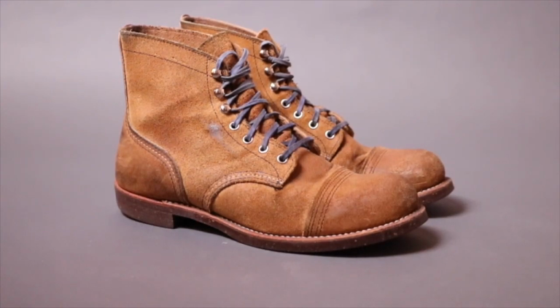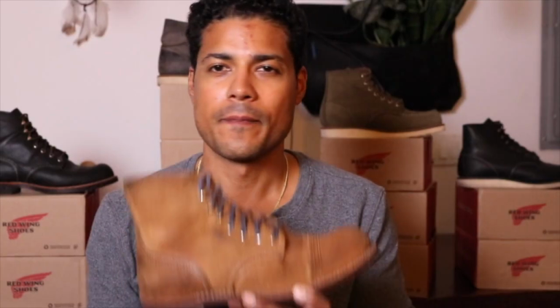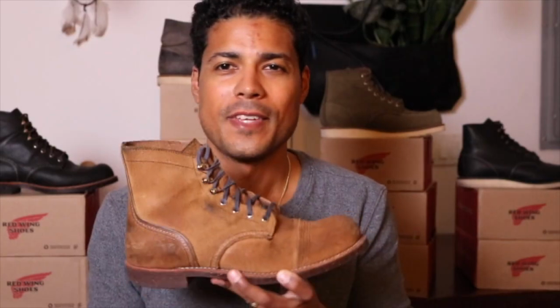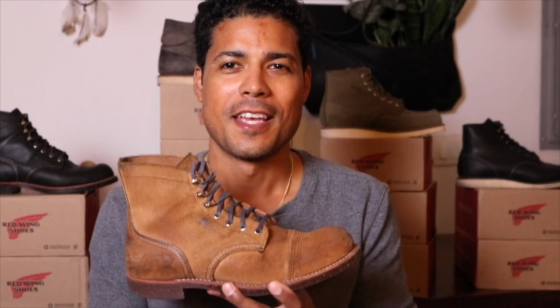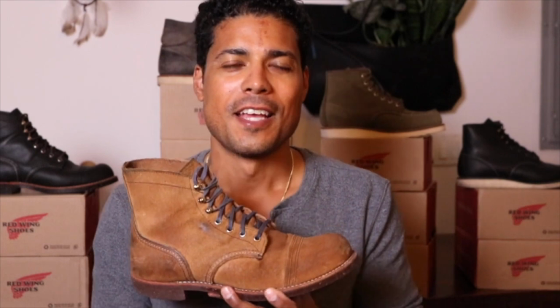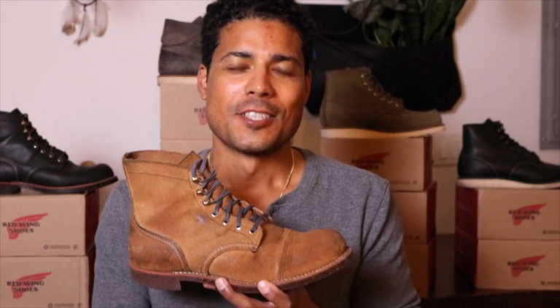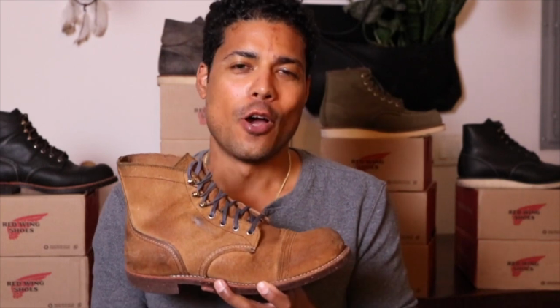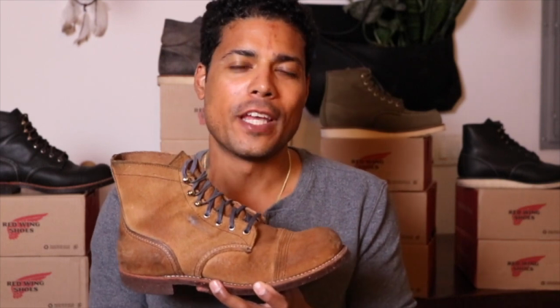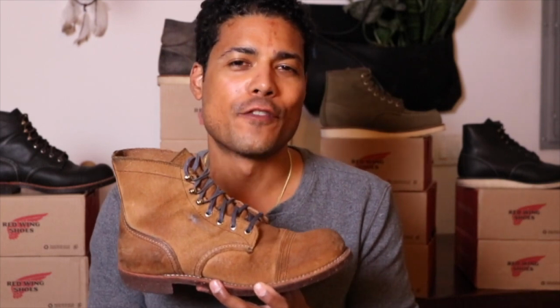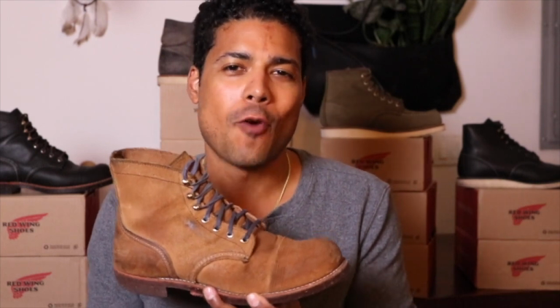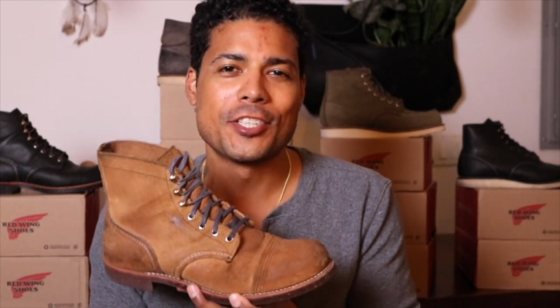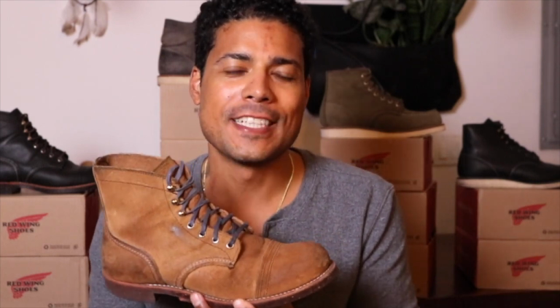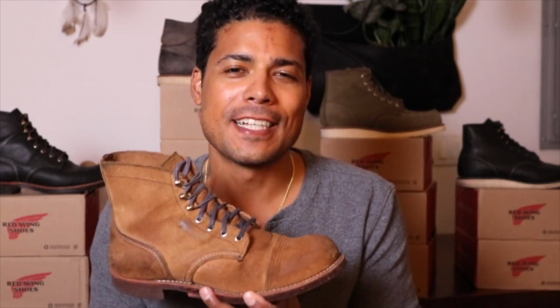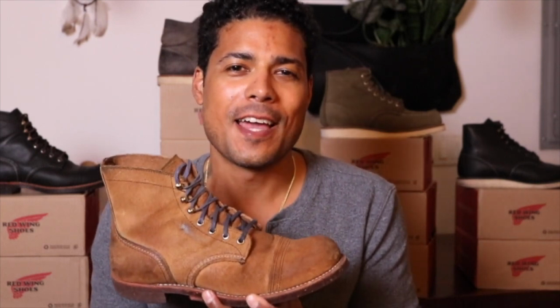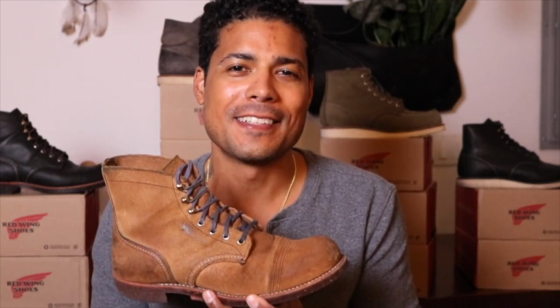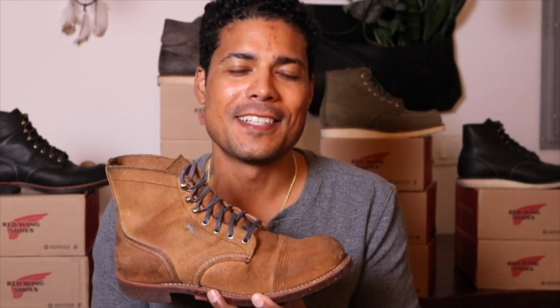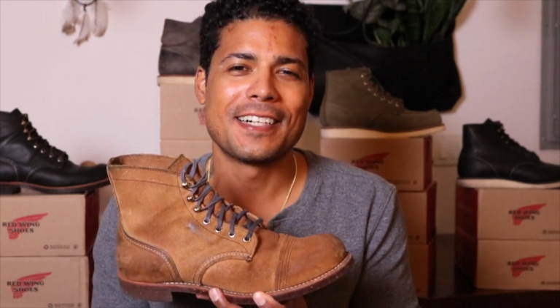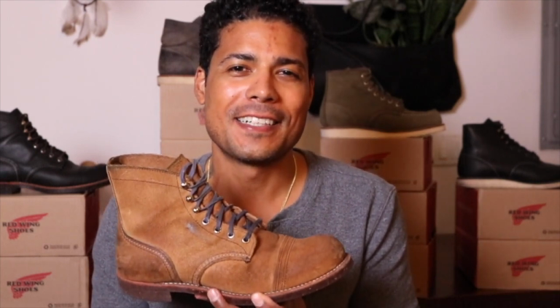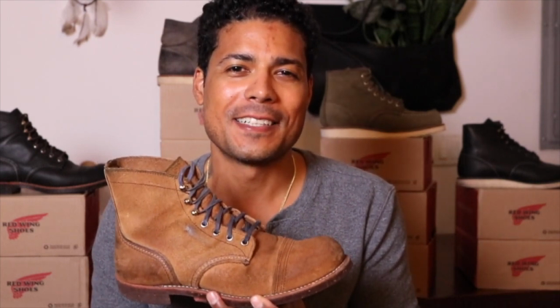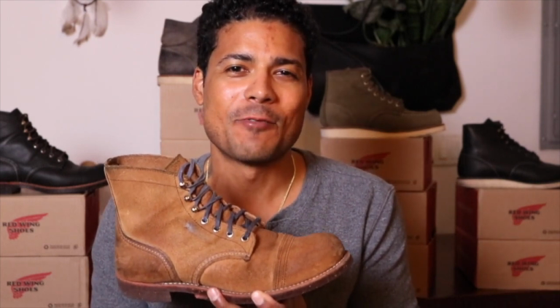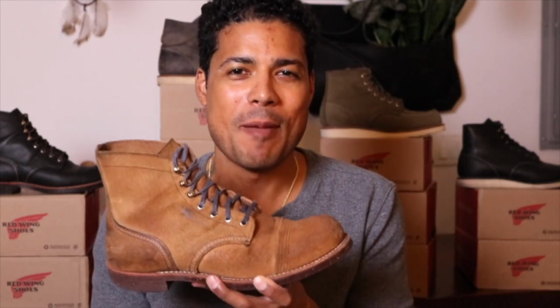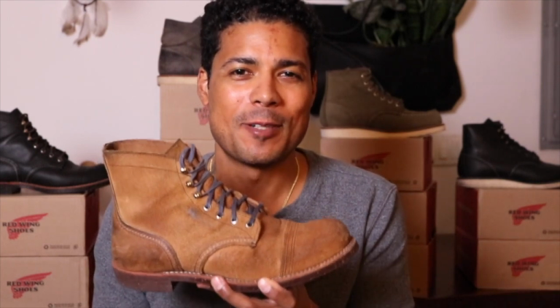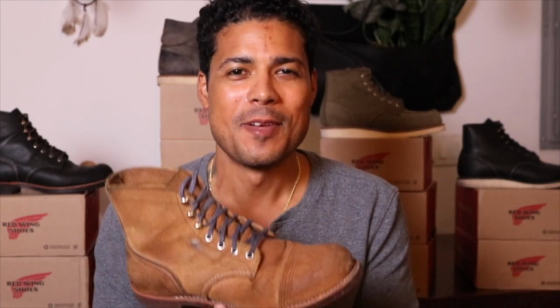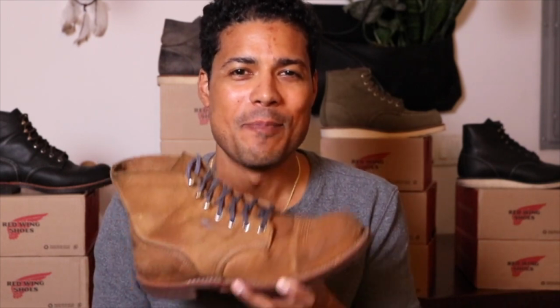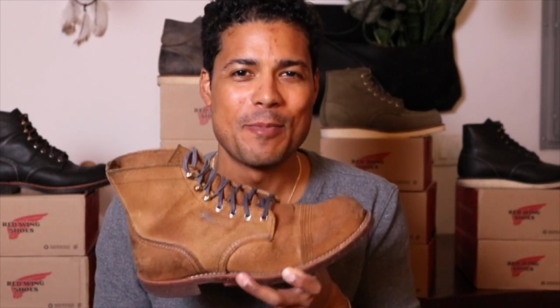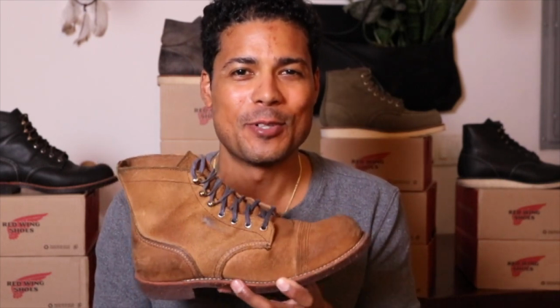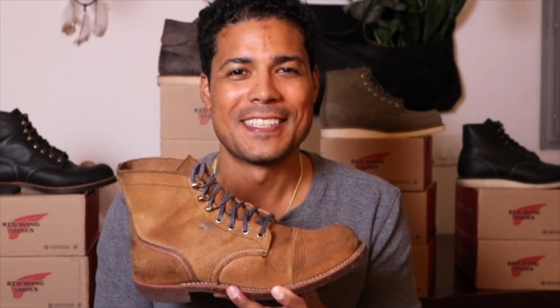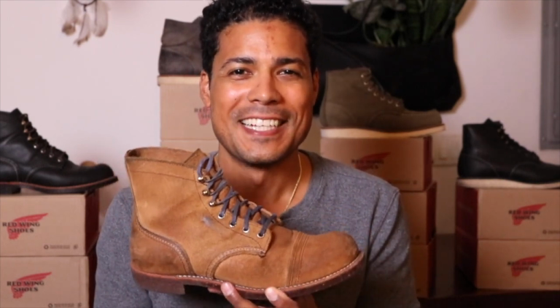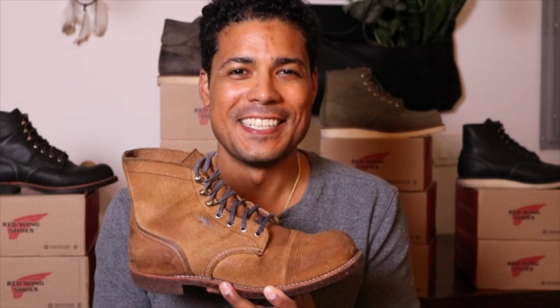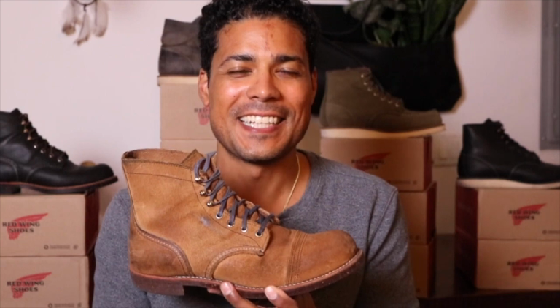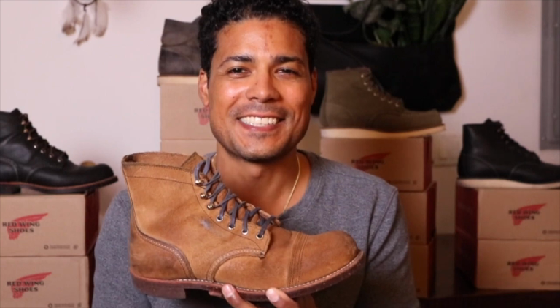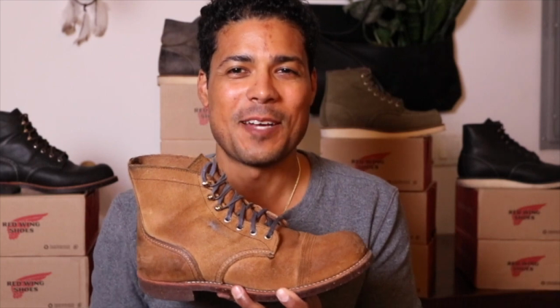Thank you for watching, and remember — be a boot. See you guys next time.